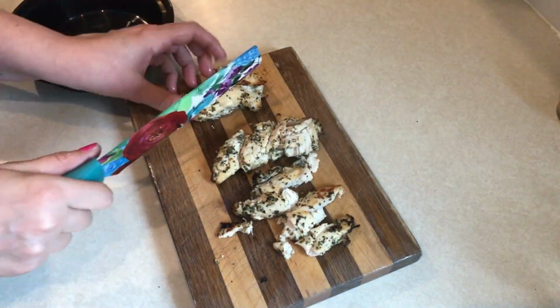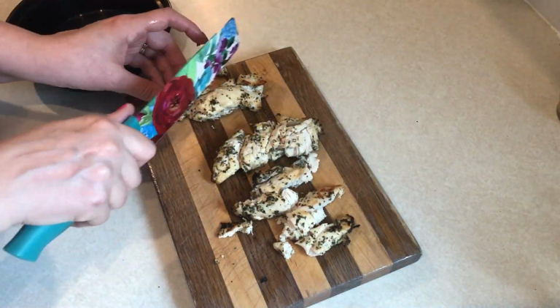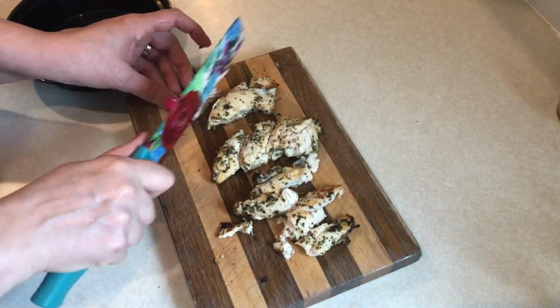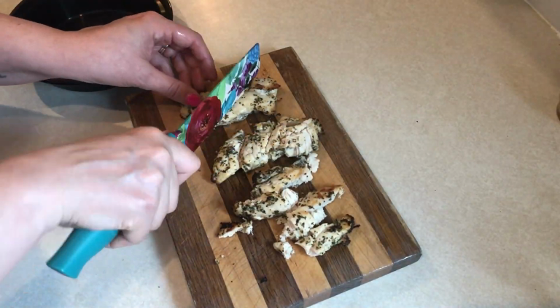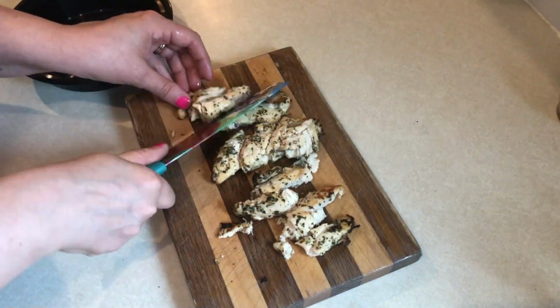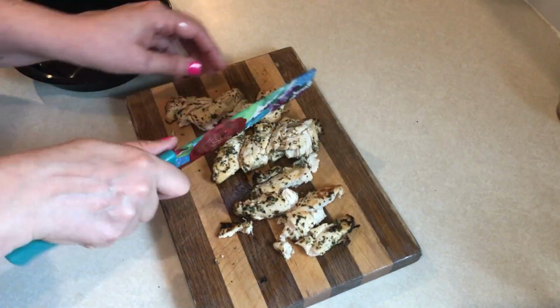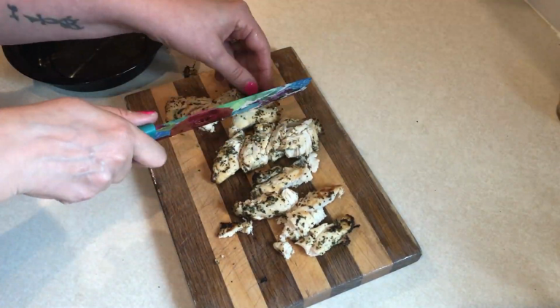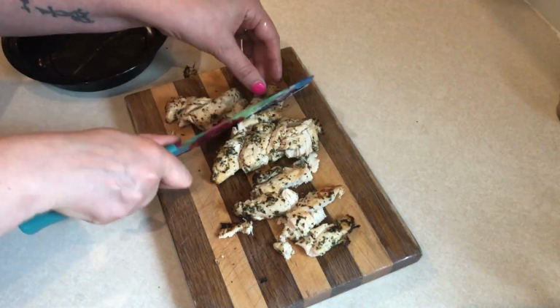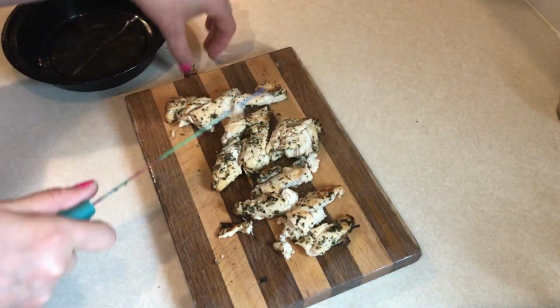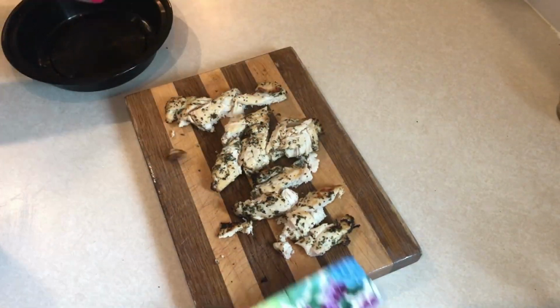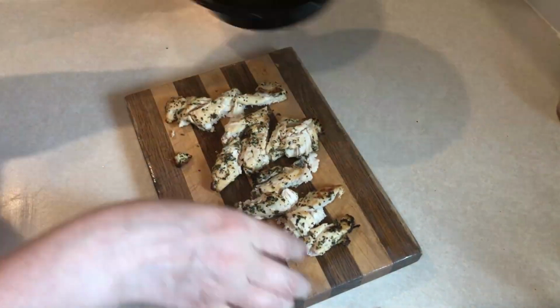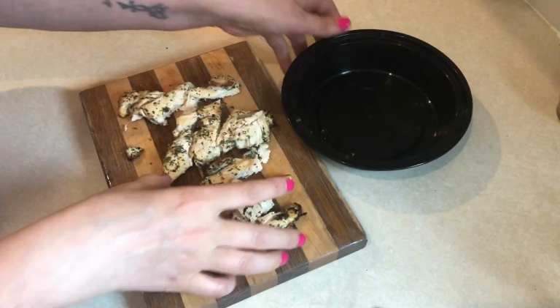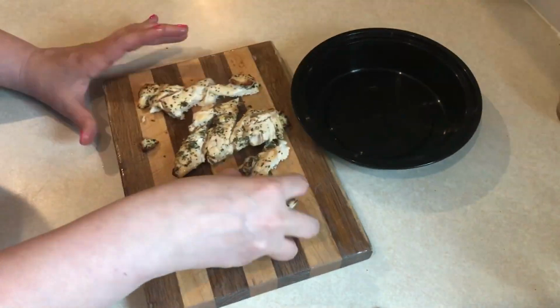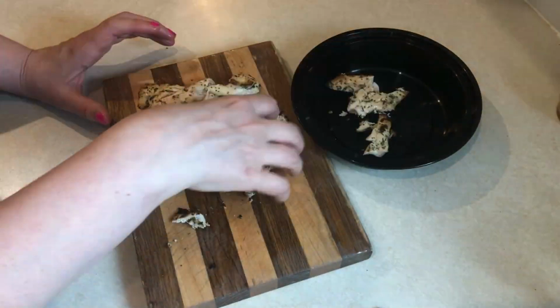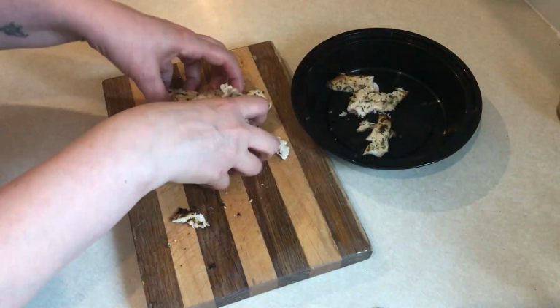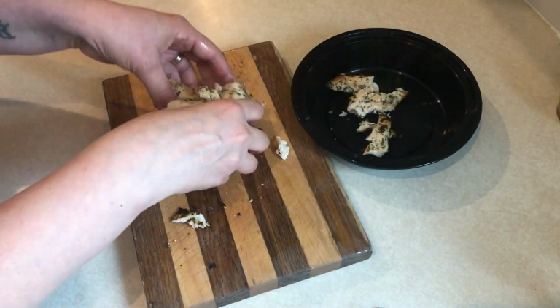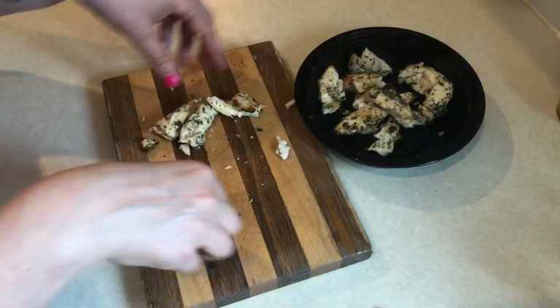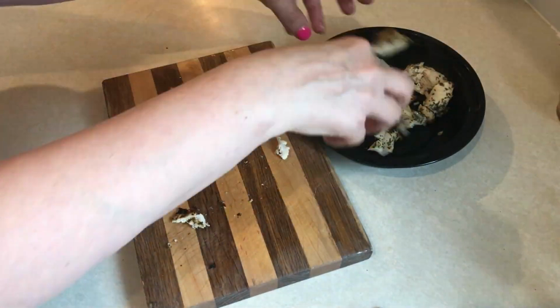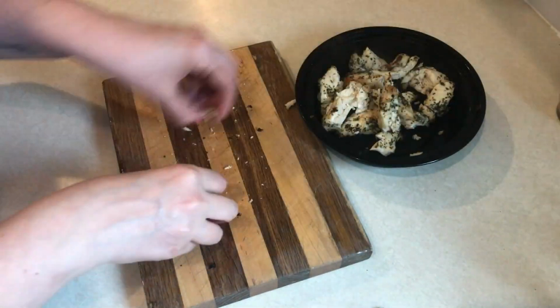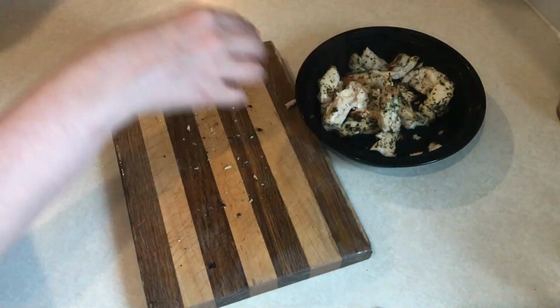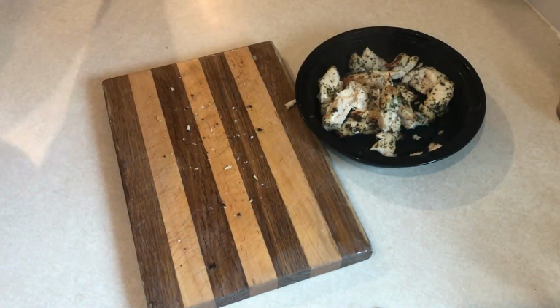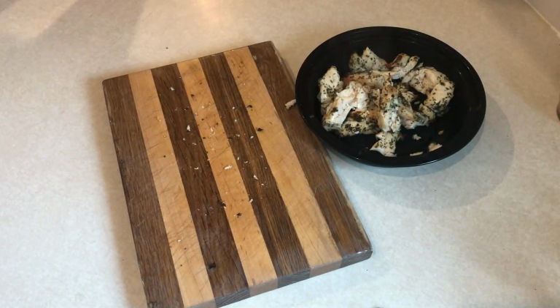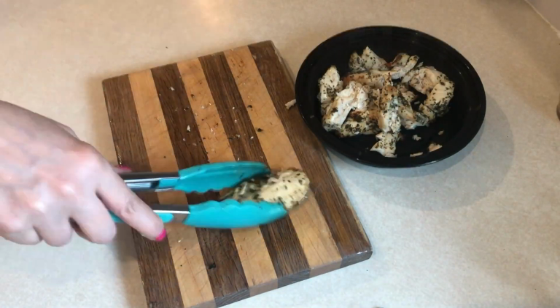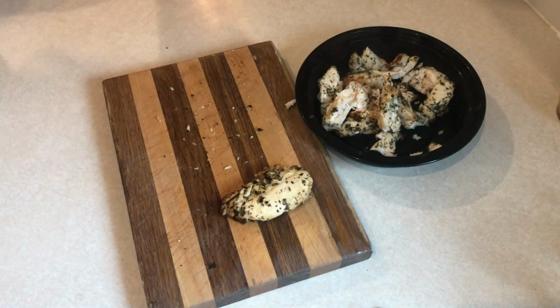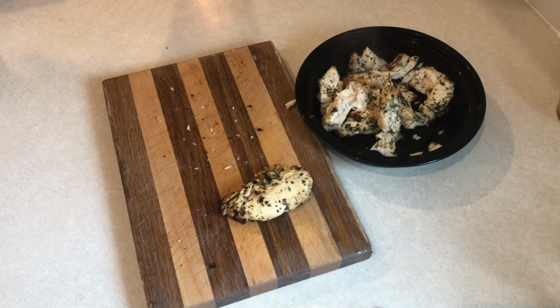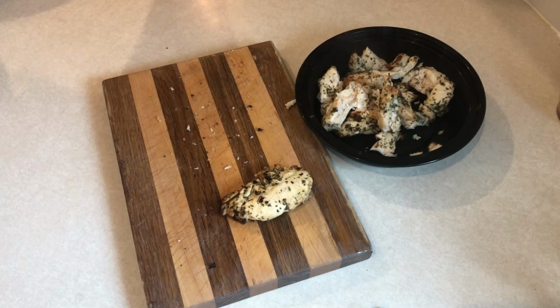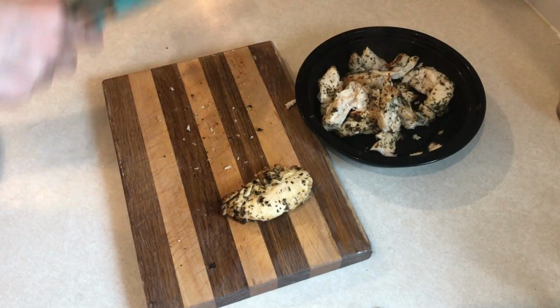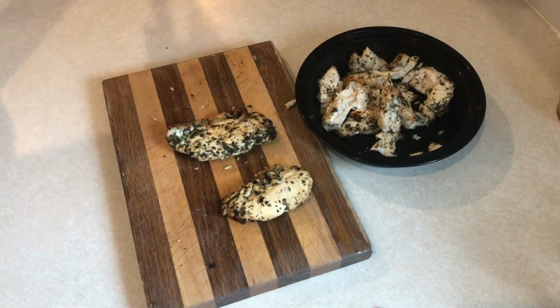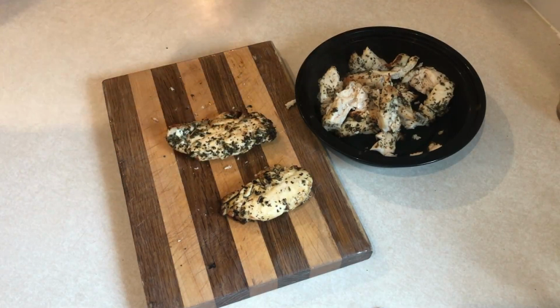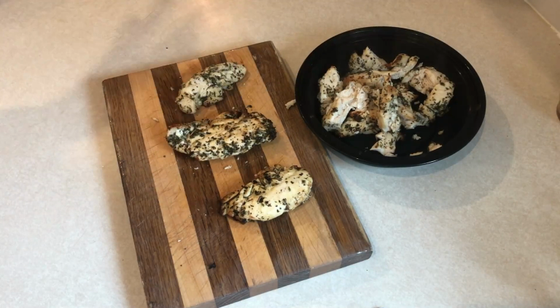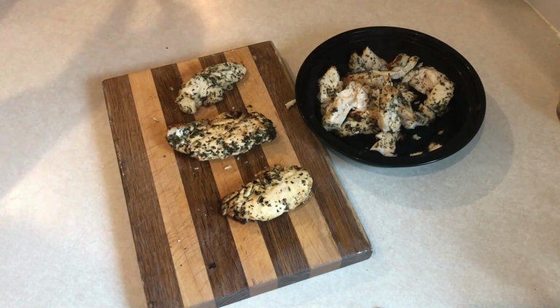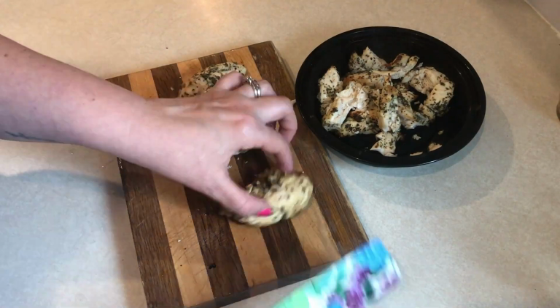Of course your air fryer may be different, so definitely follow the manufacturer guidelines on your air fryer for how long you cook things.